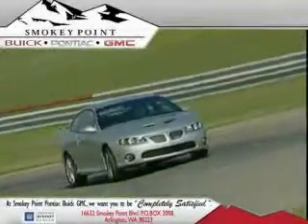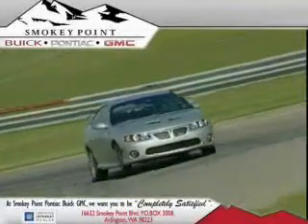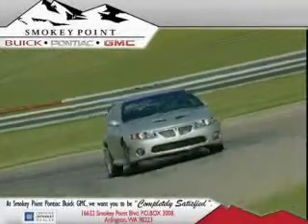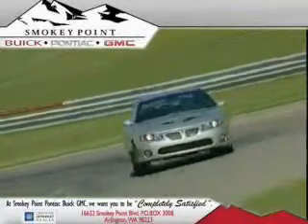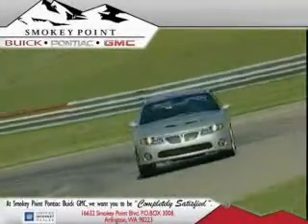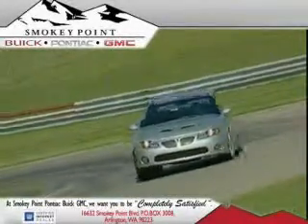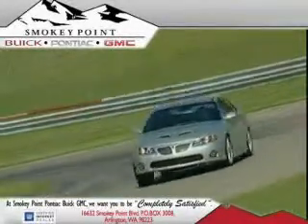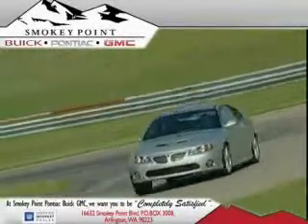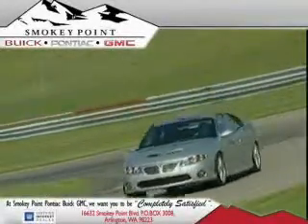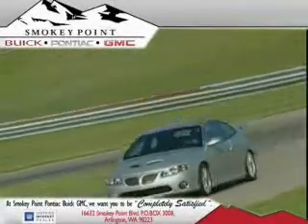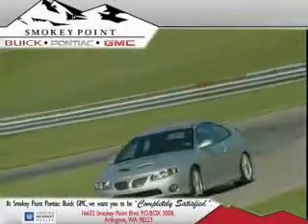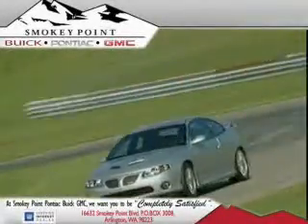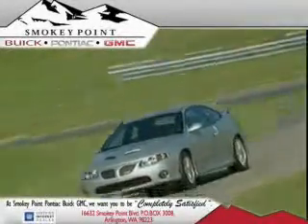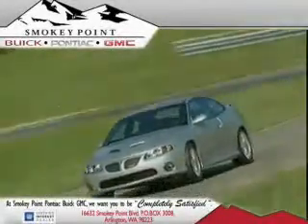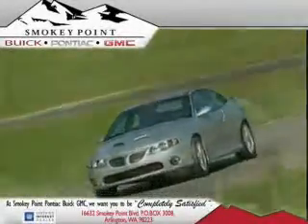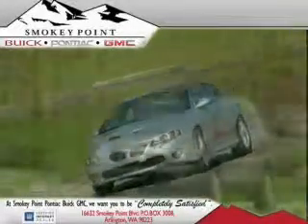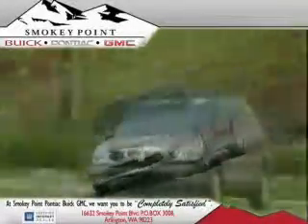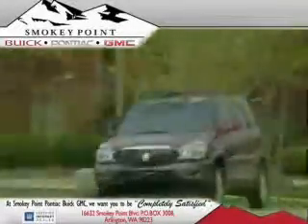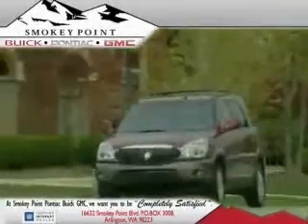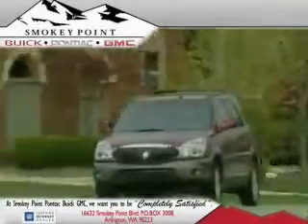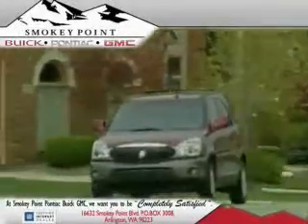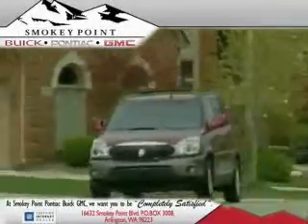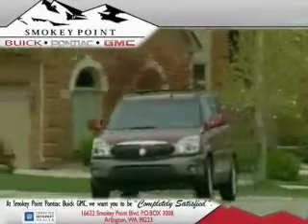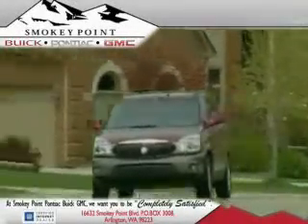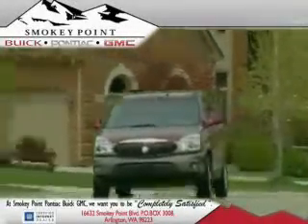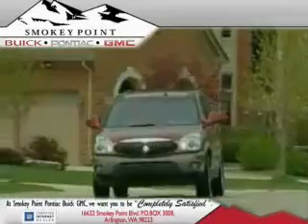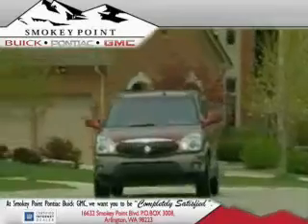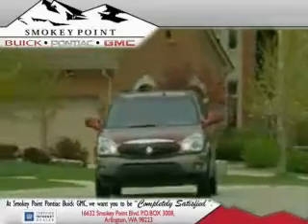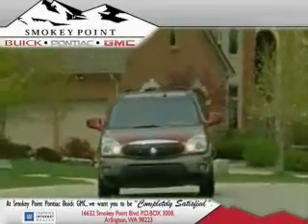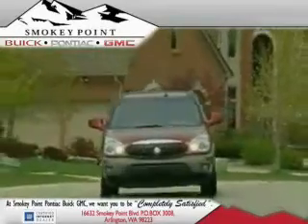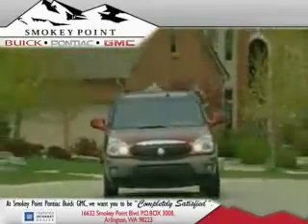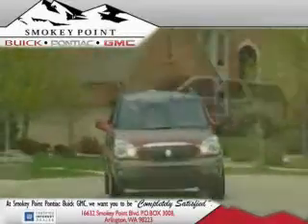Welcome to Smoky Point Buick Pontiac GMC. We are family owned and operated.